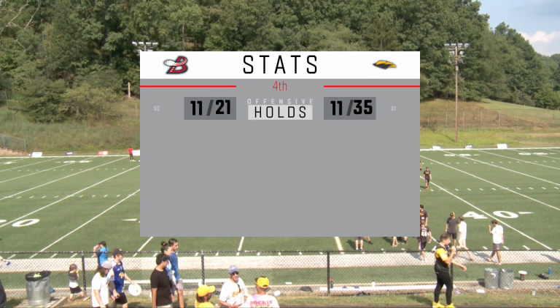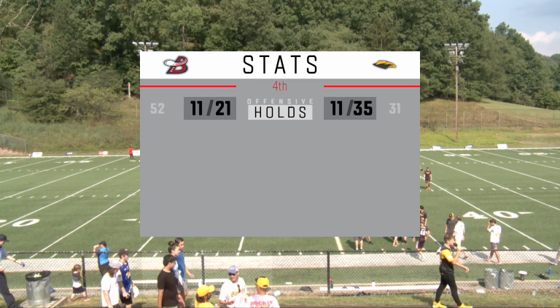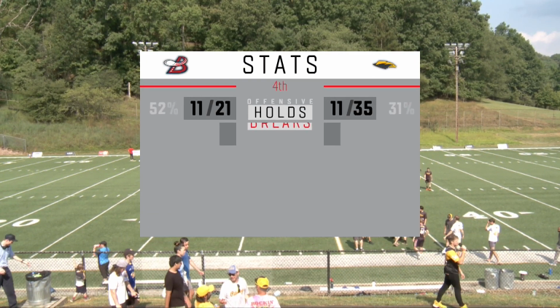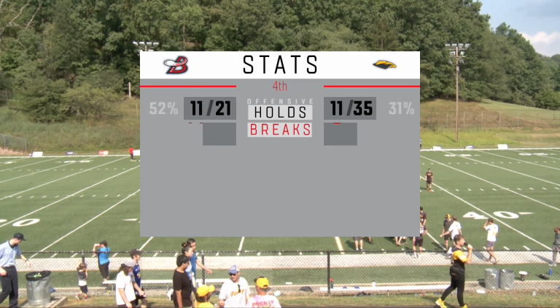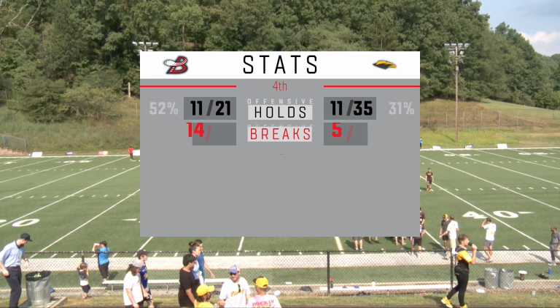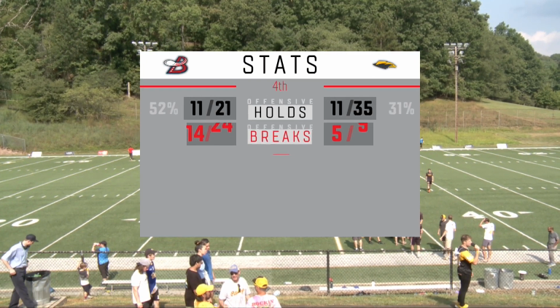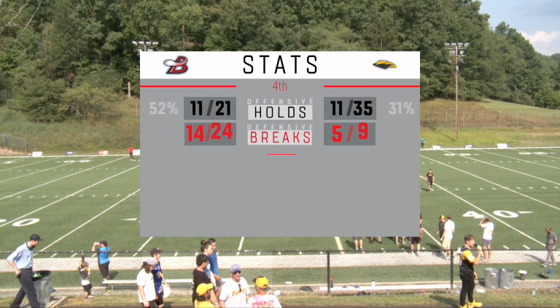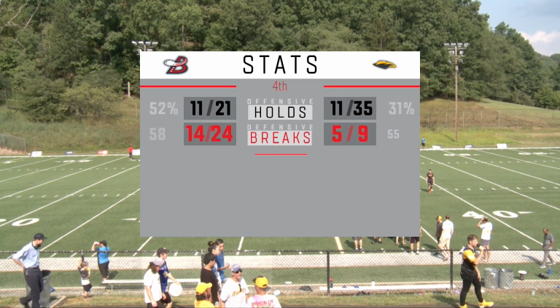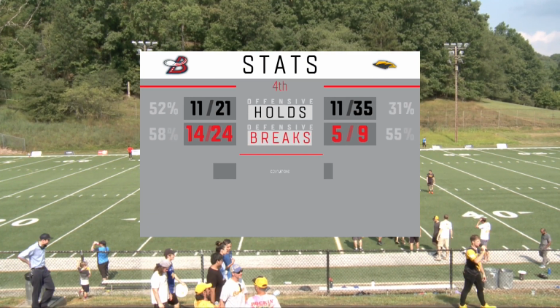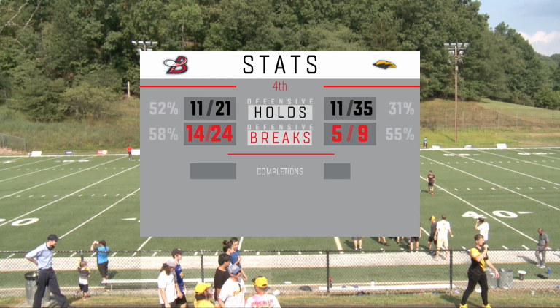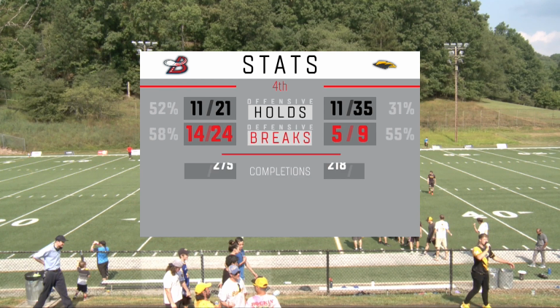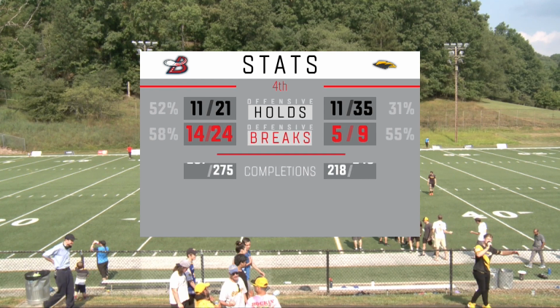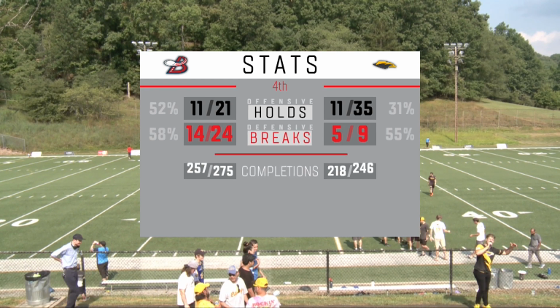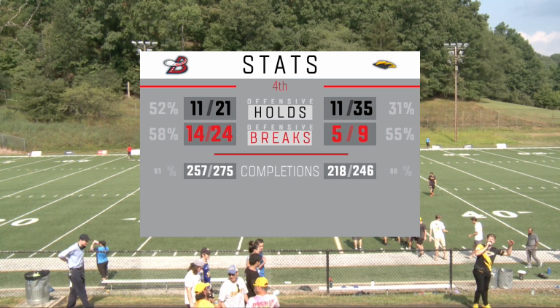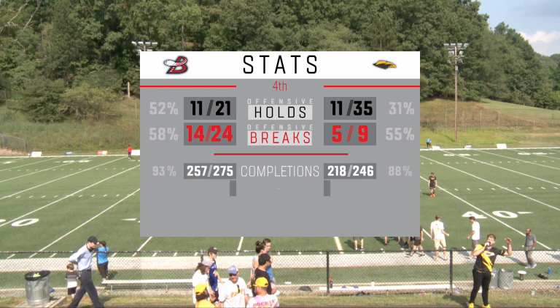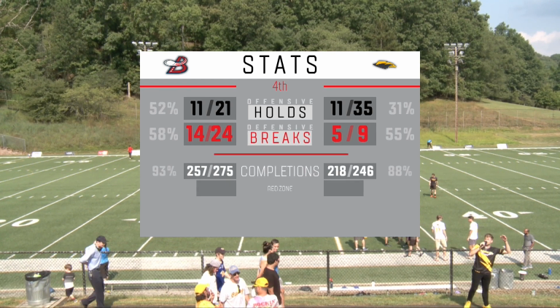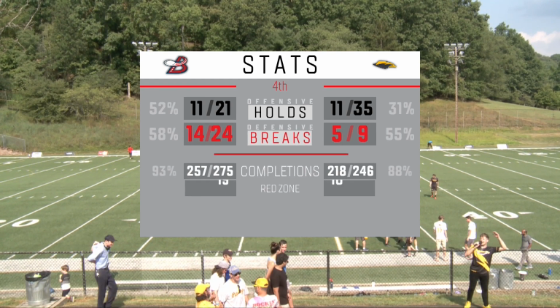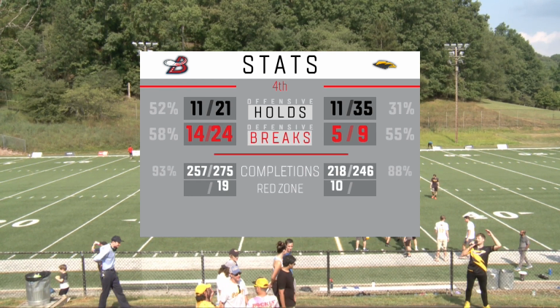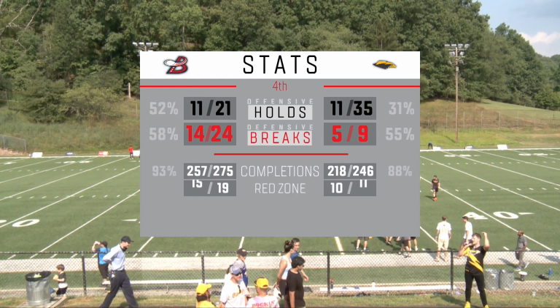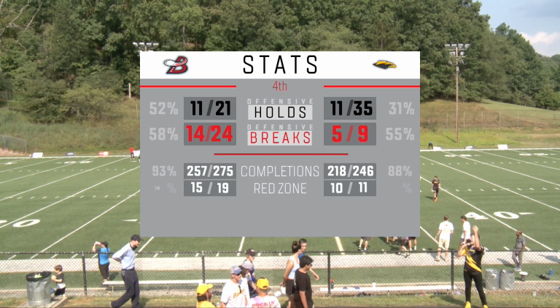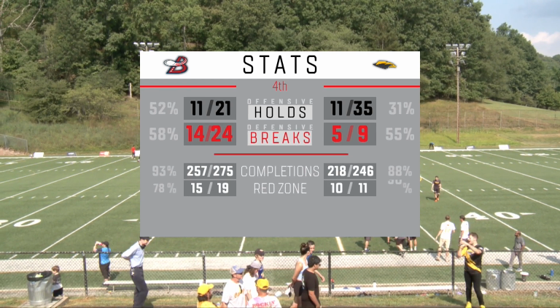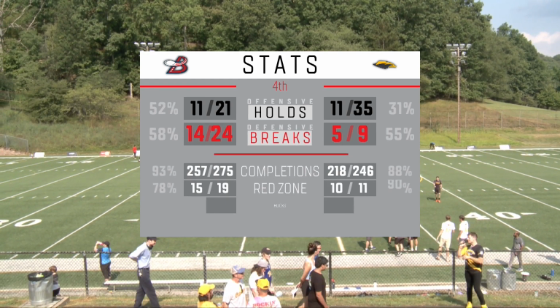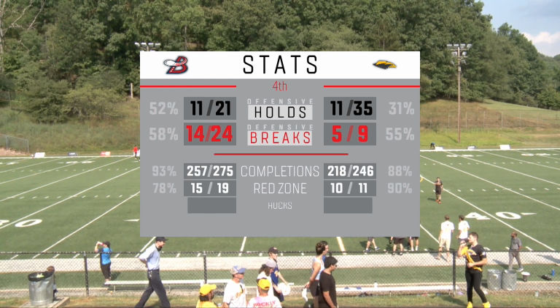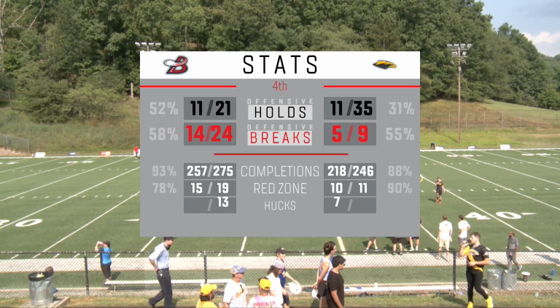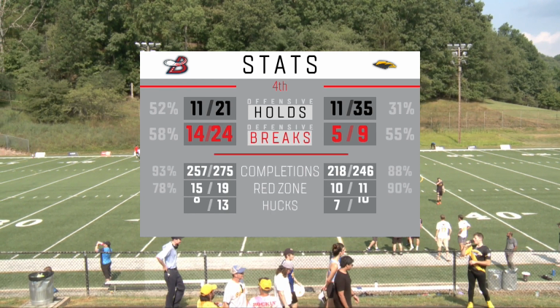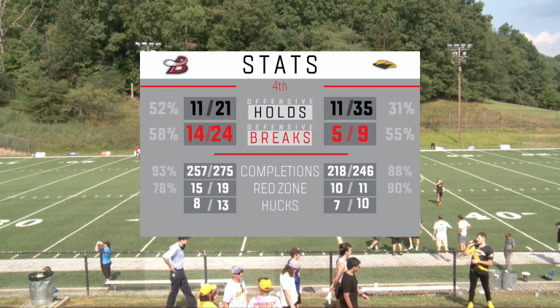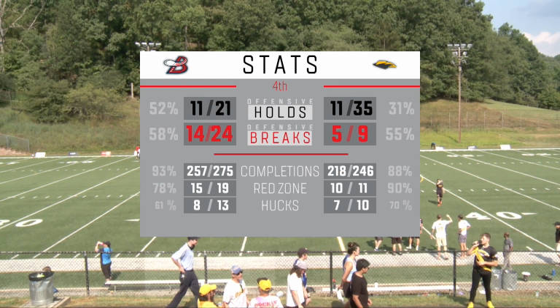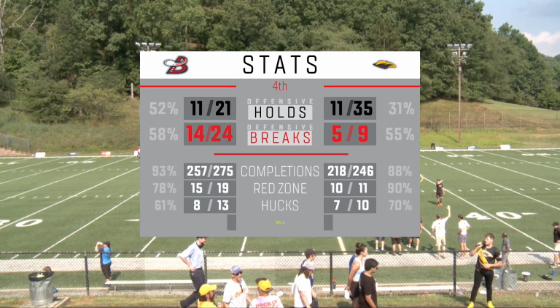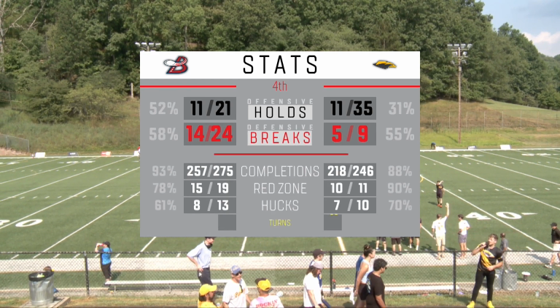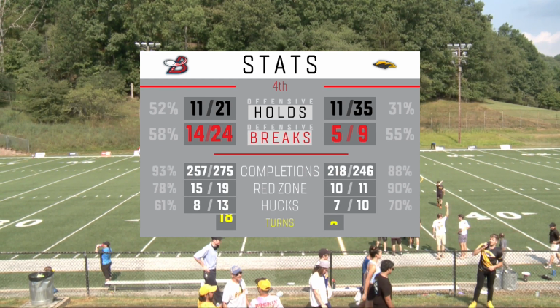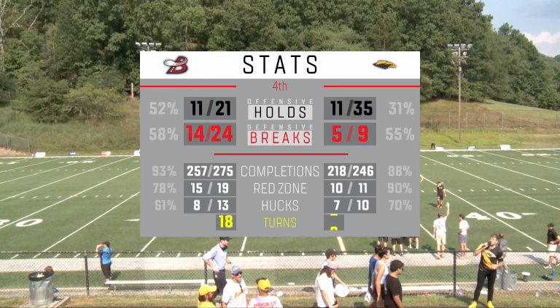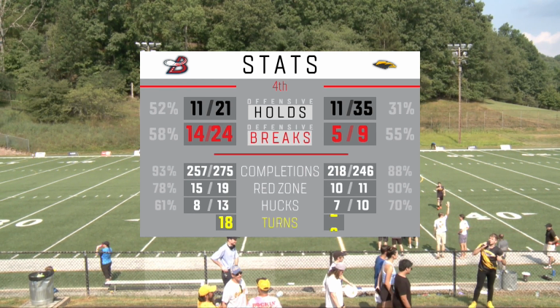And so we take a look at the tale of the tape — it's pretty clear.